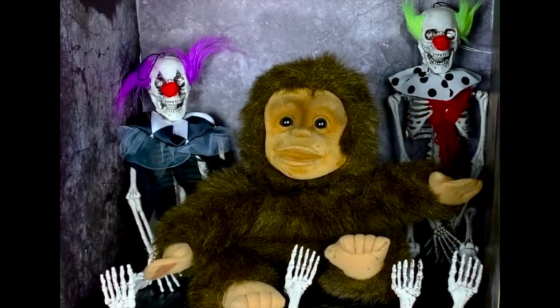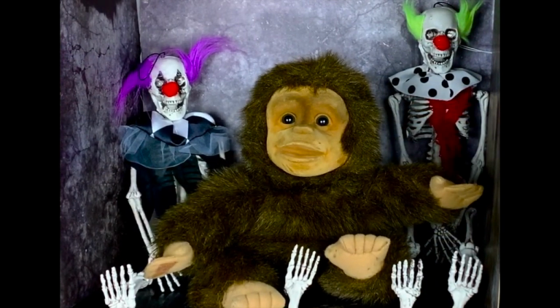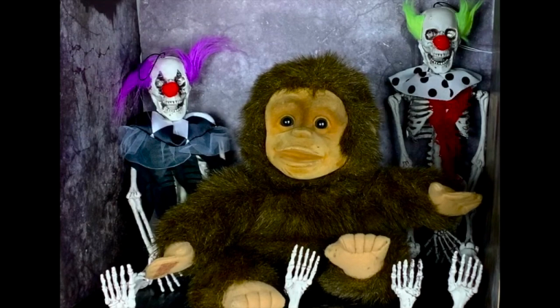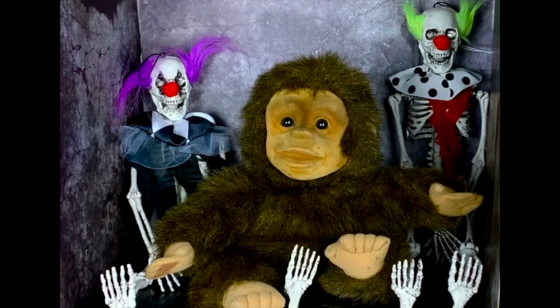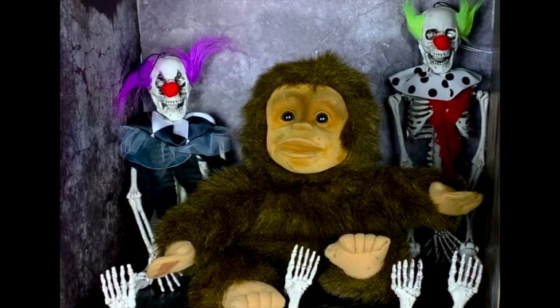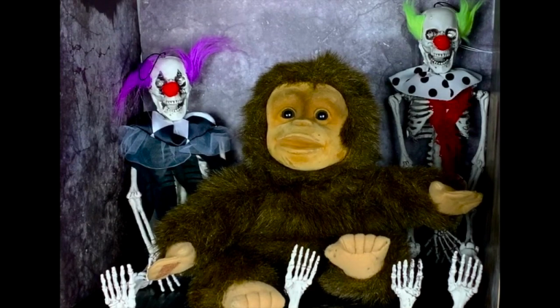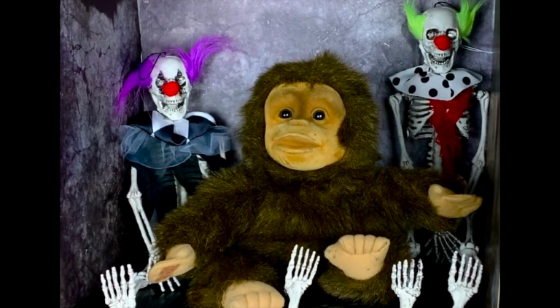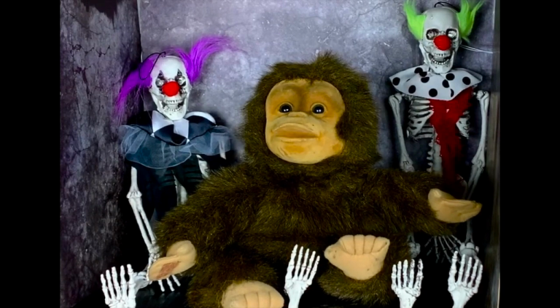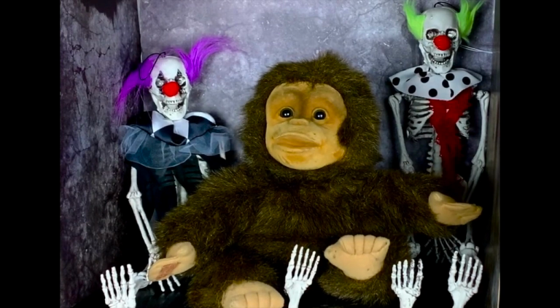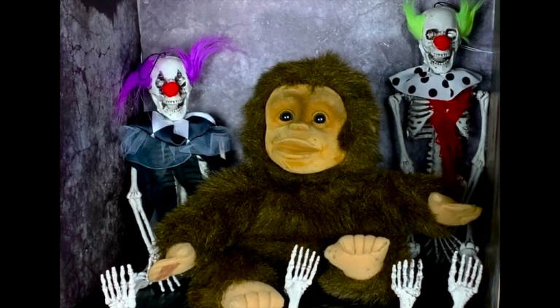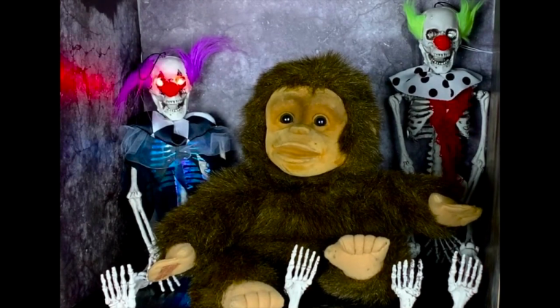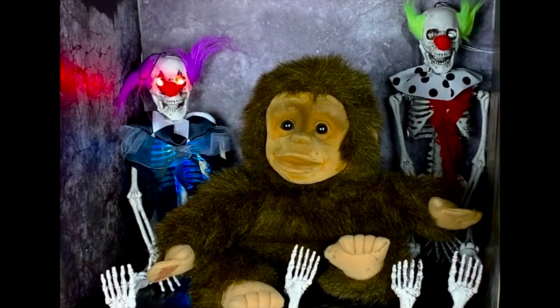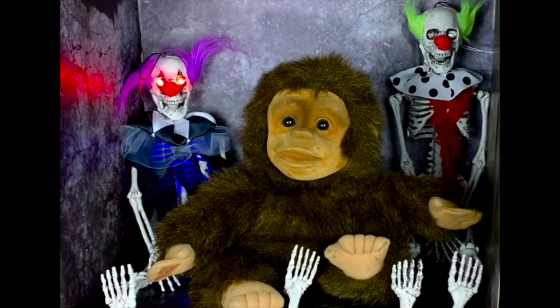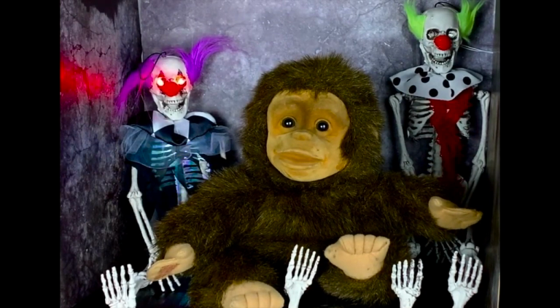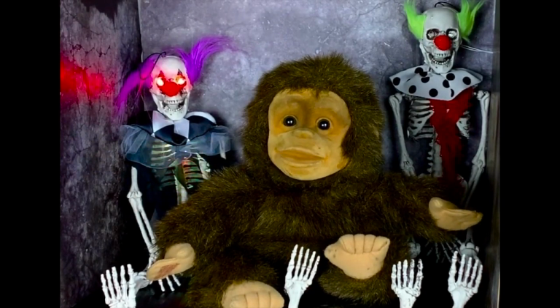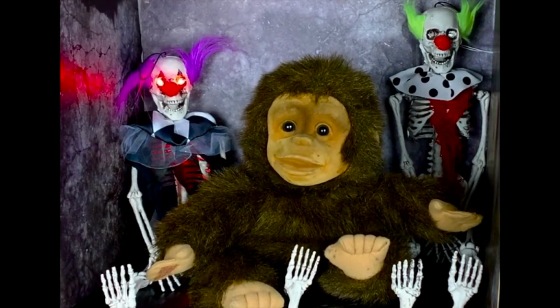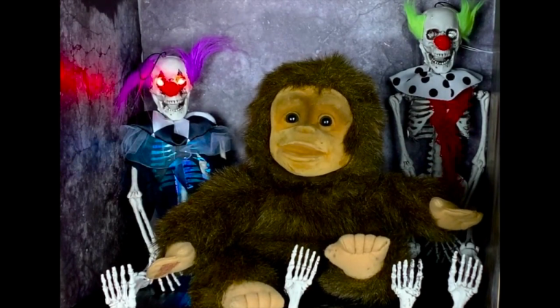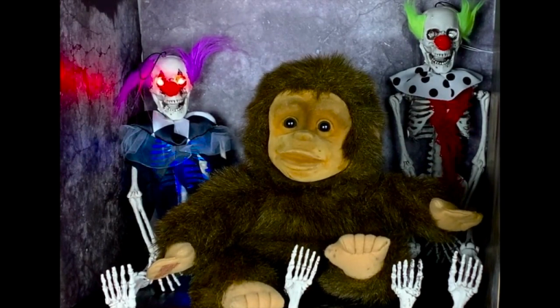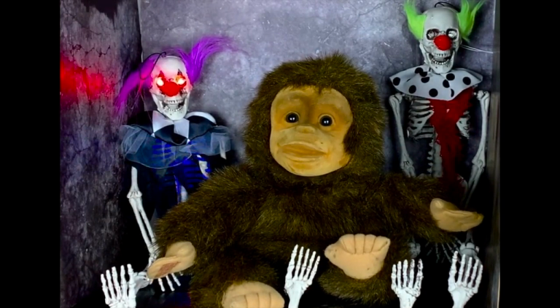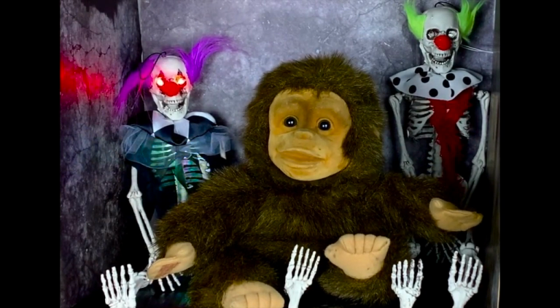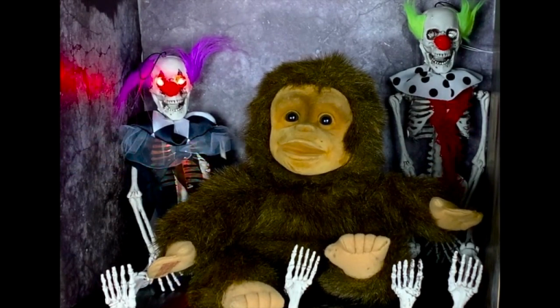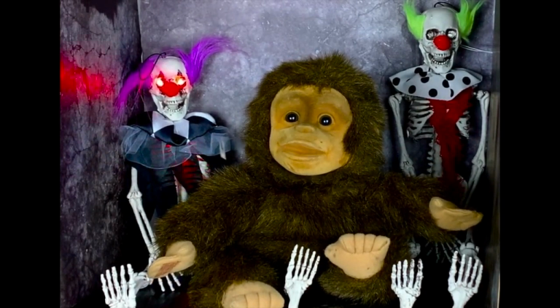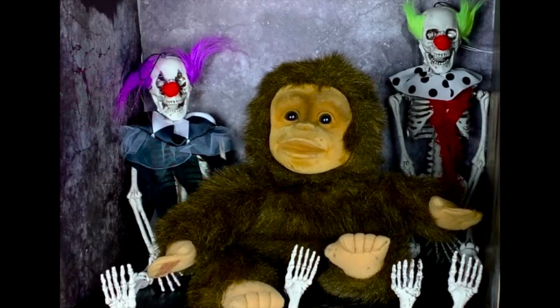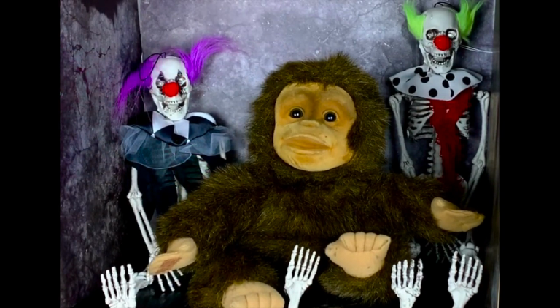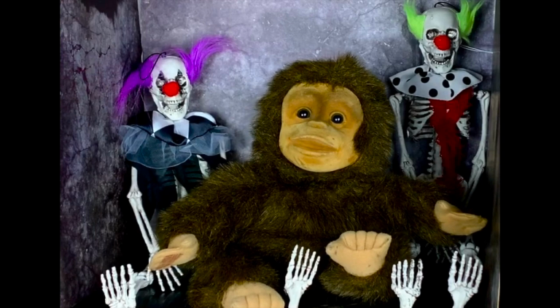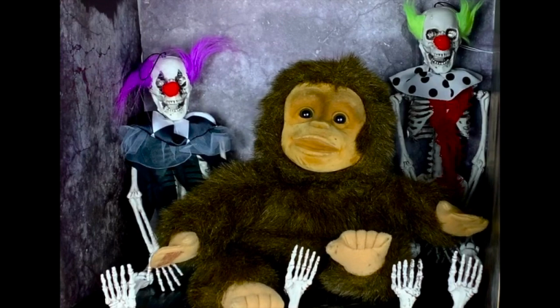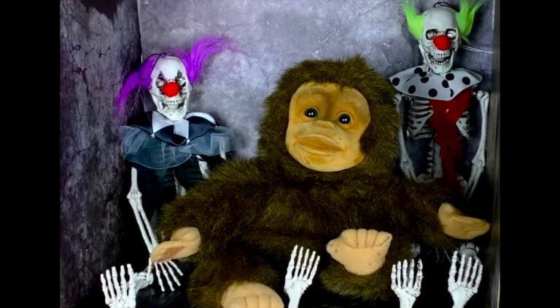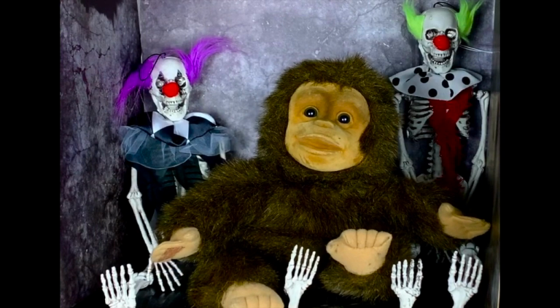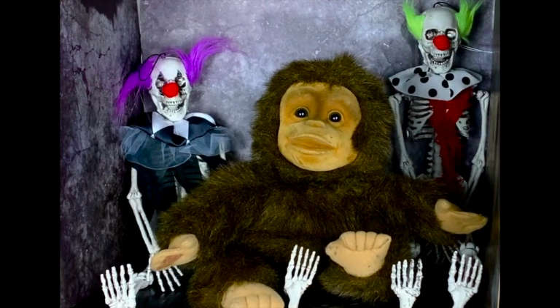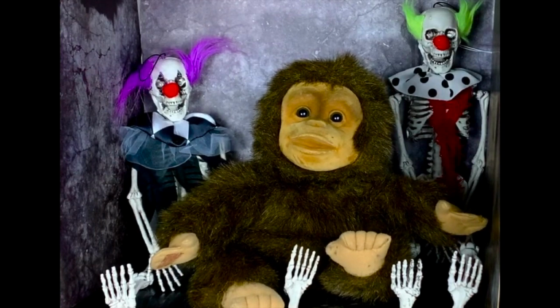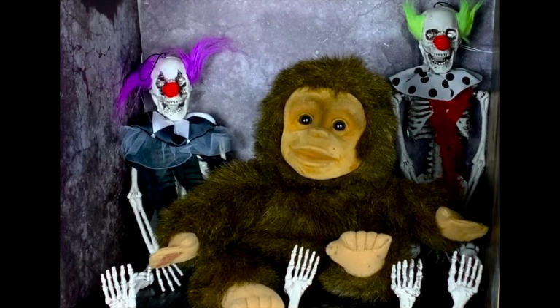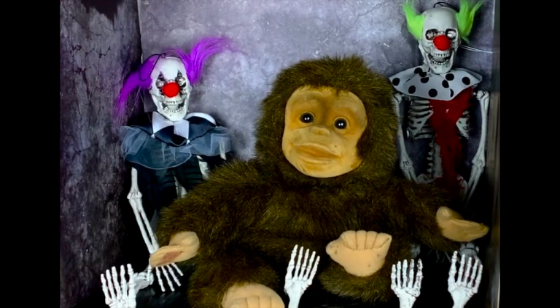And taking a cue from some other figure reviewers I admire, like Does What It Likes, I'm trying a little stop motion with this one too.